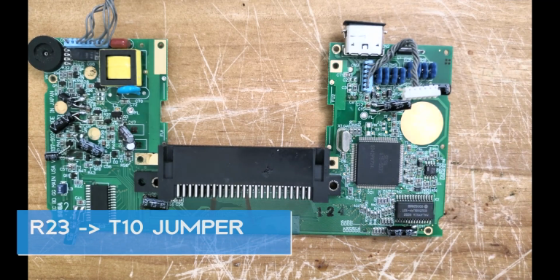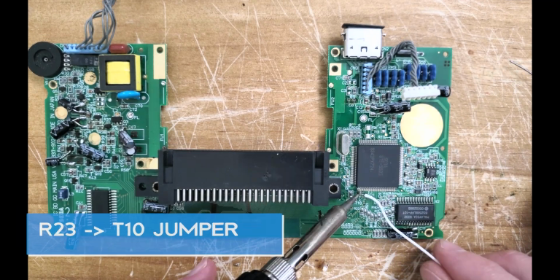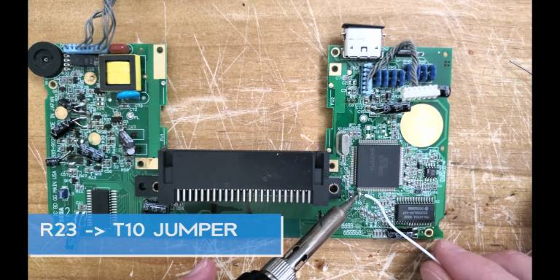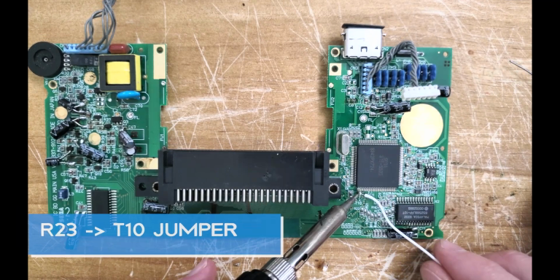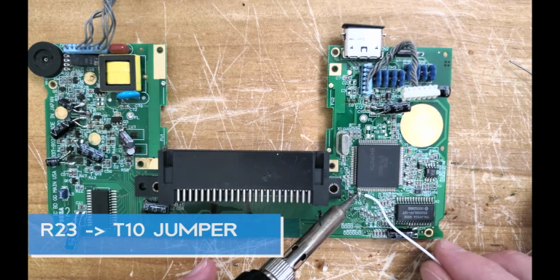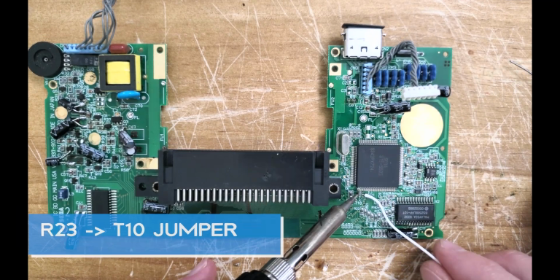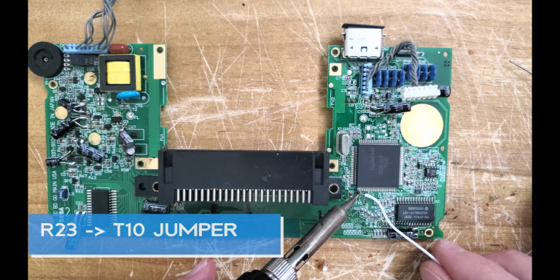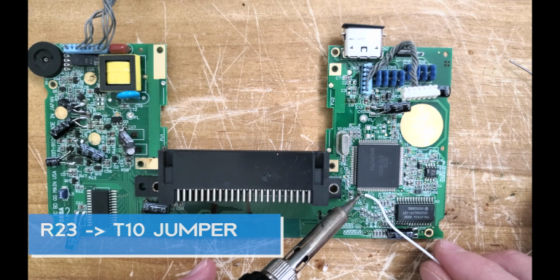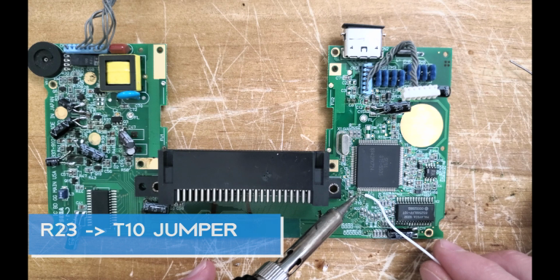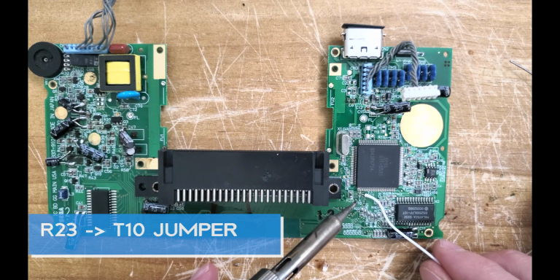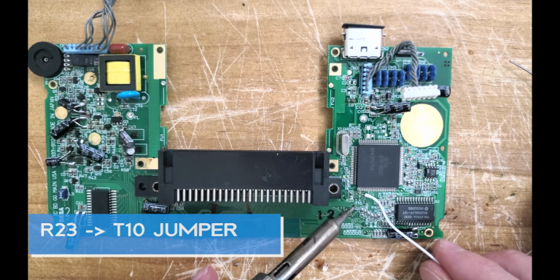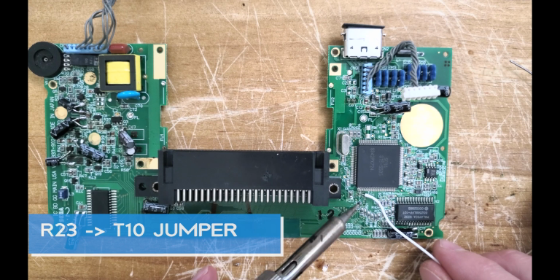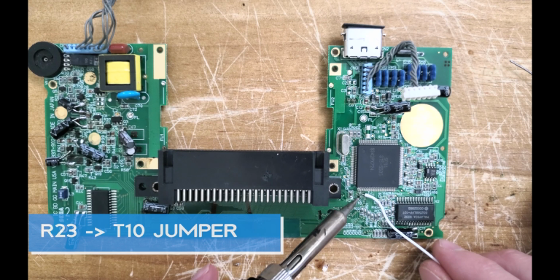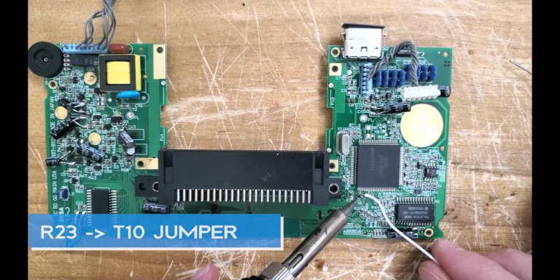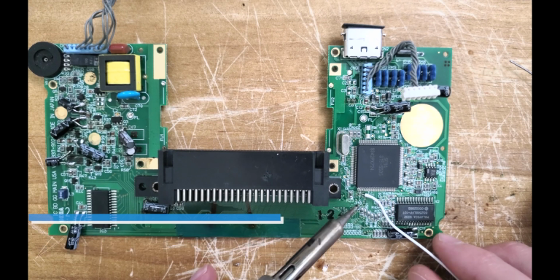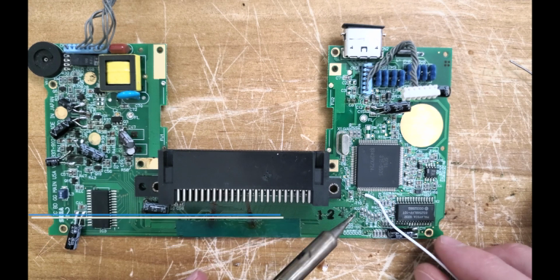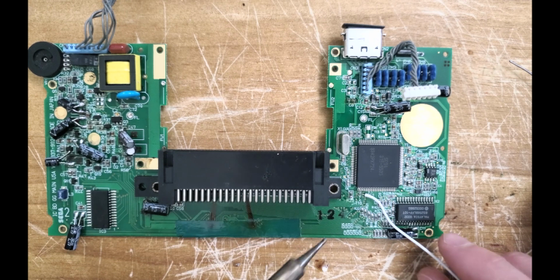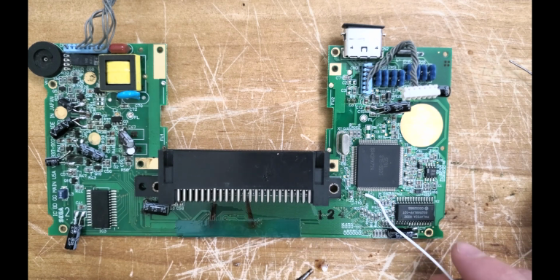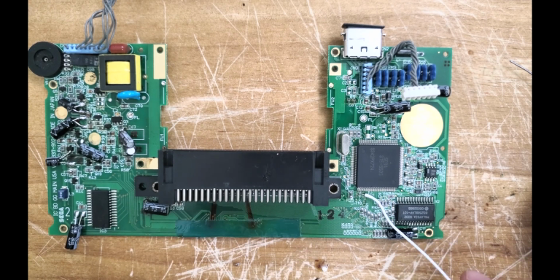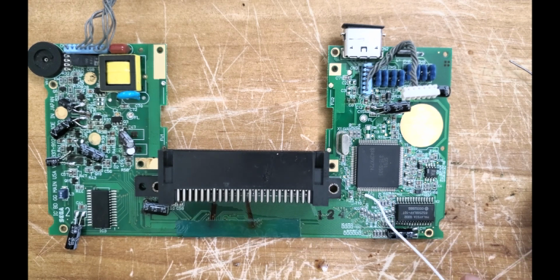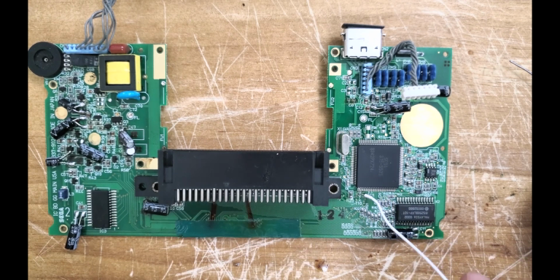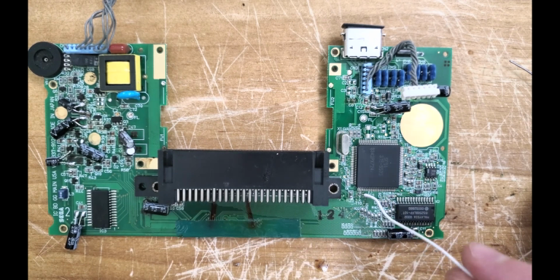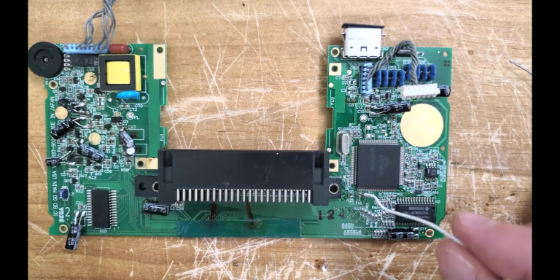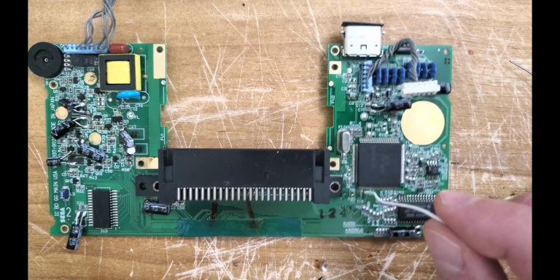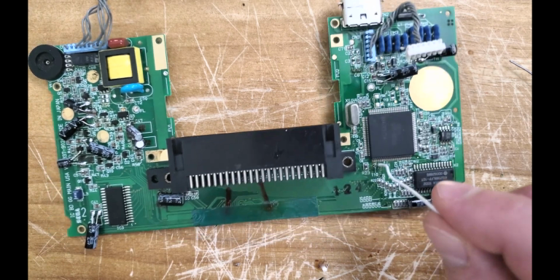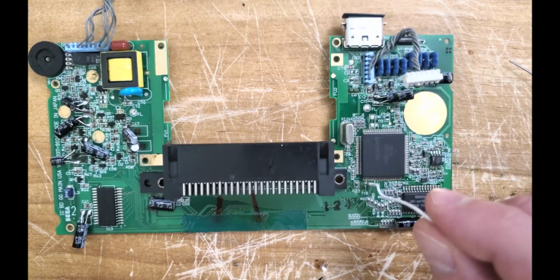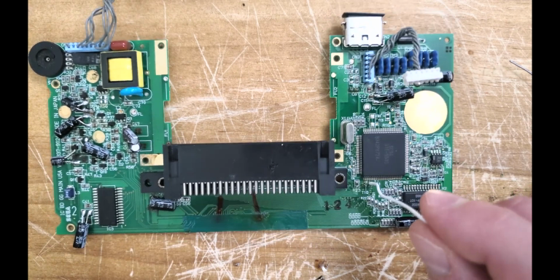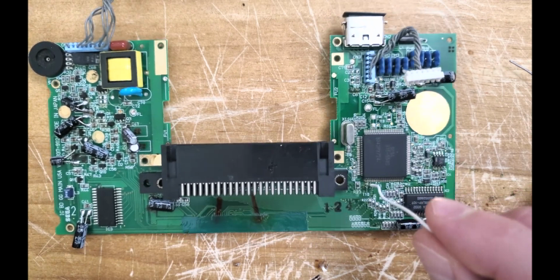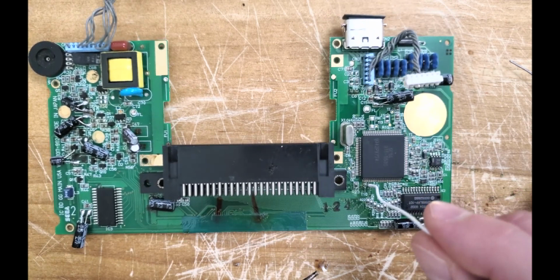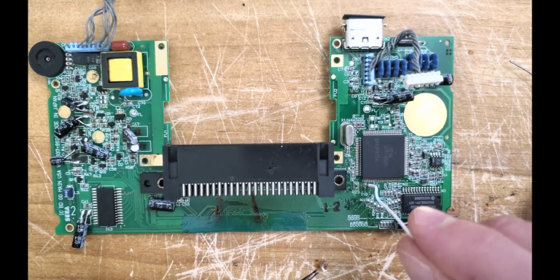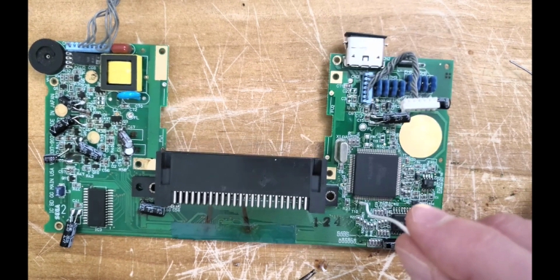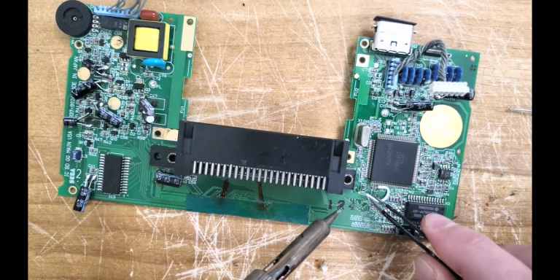Like the McWill LCD, we're going to need to add a jumper from the bottom of R23 to T10 like so.